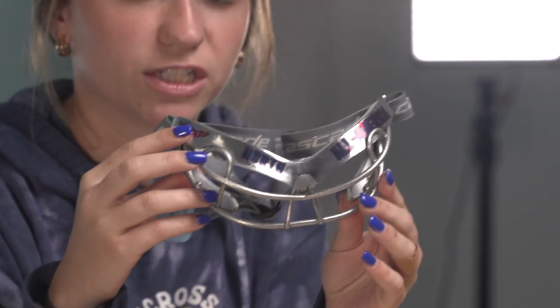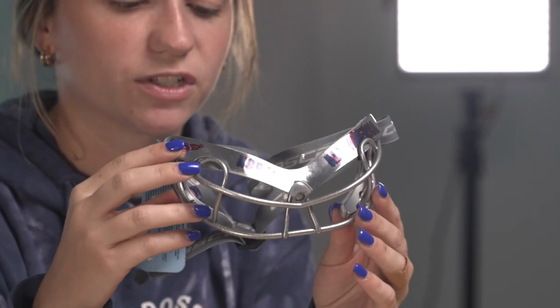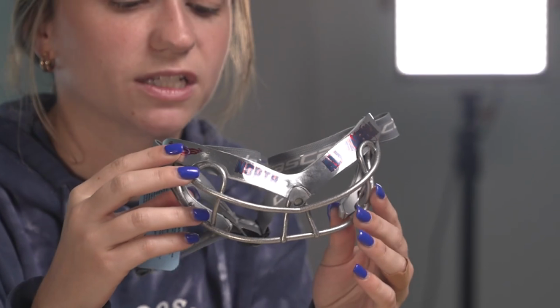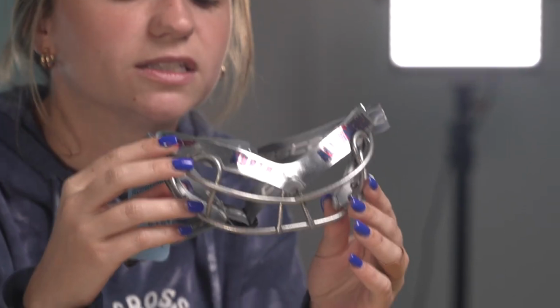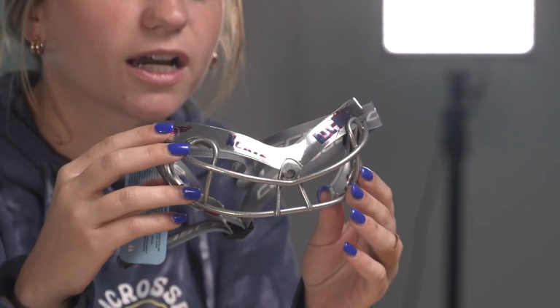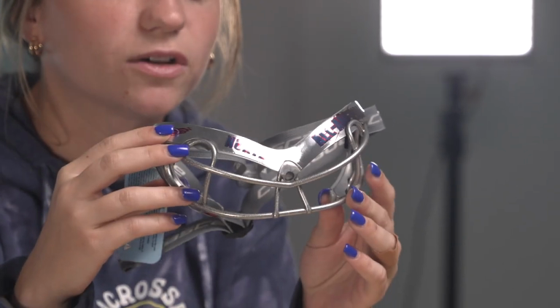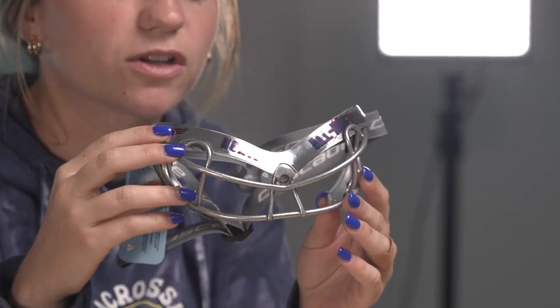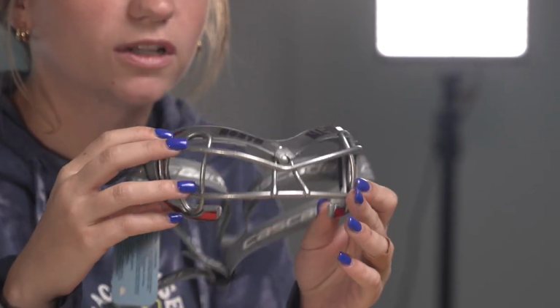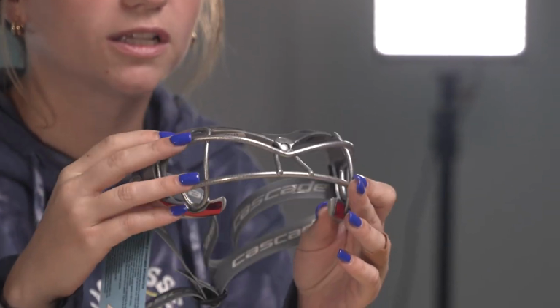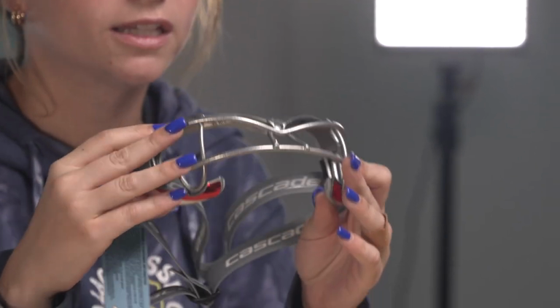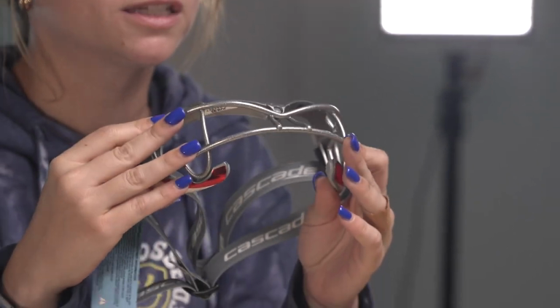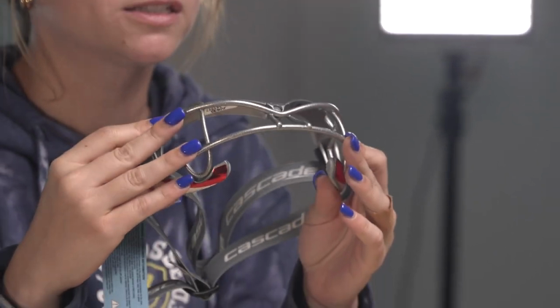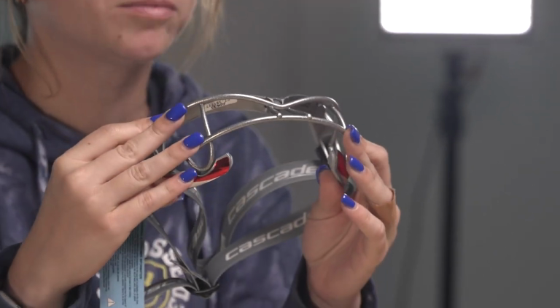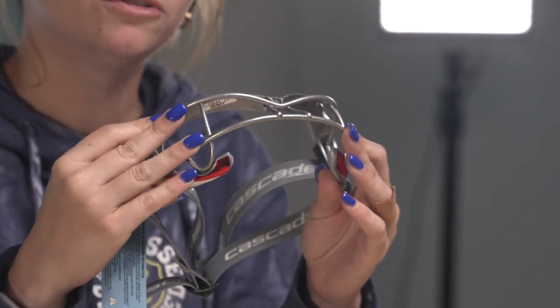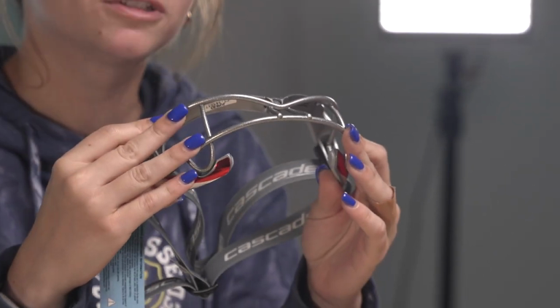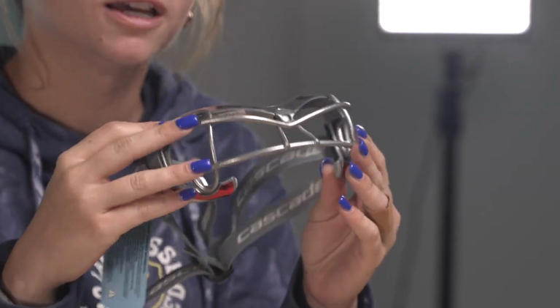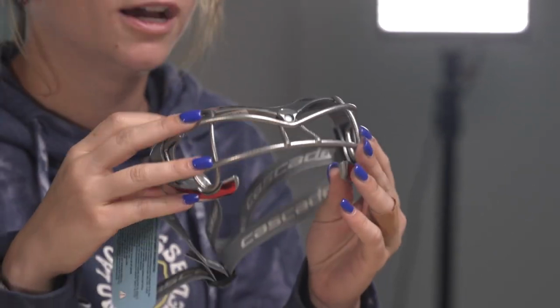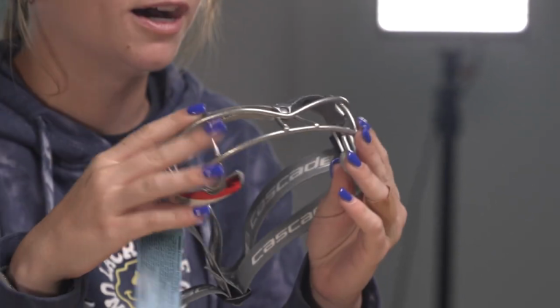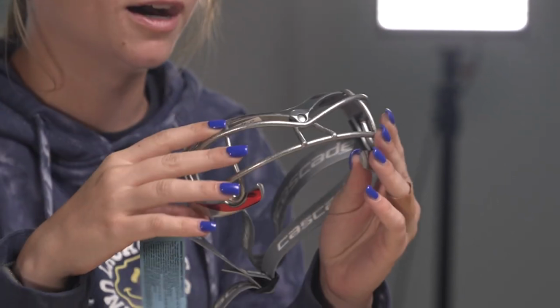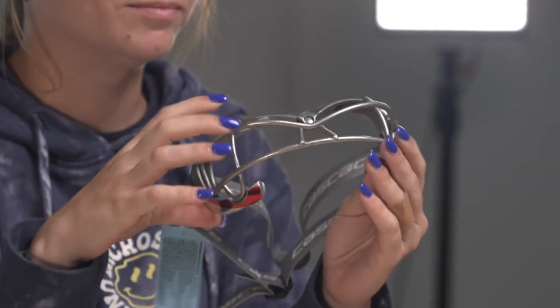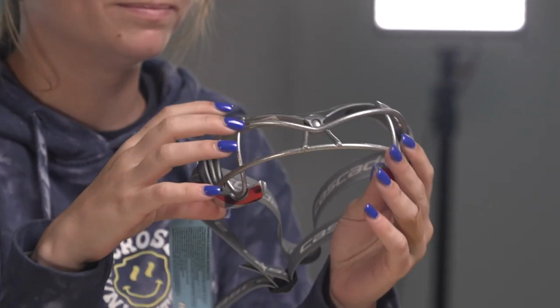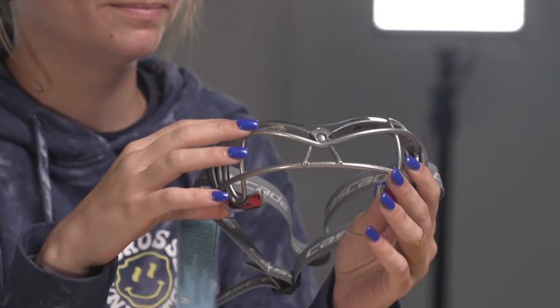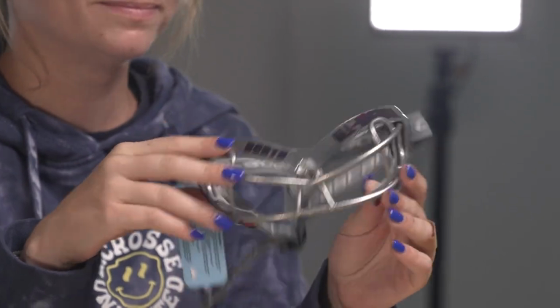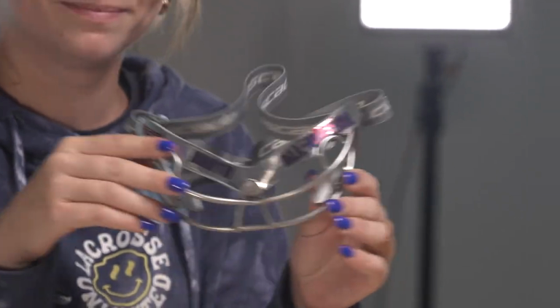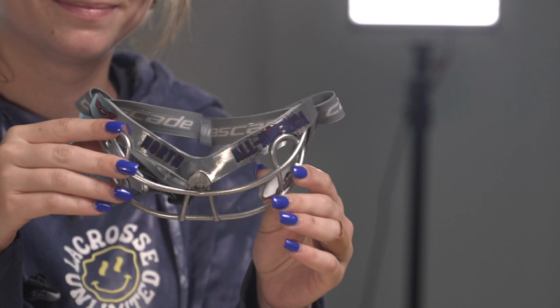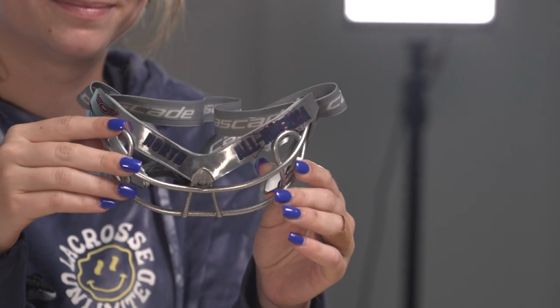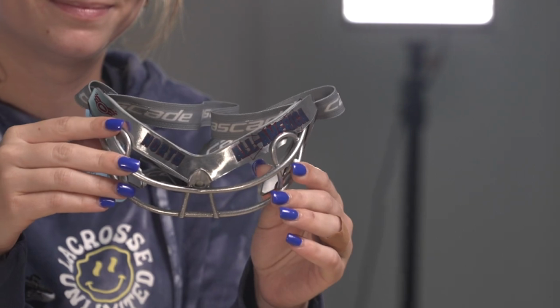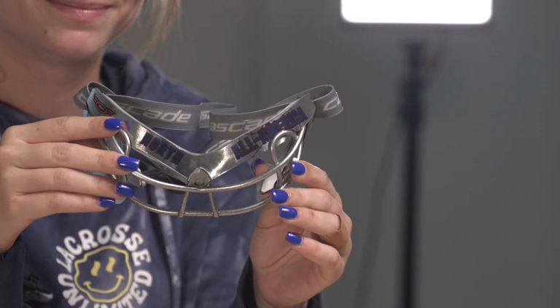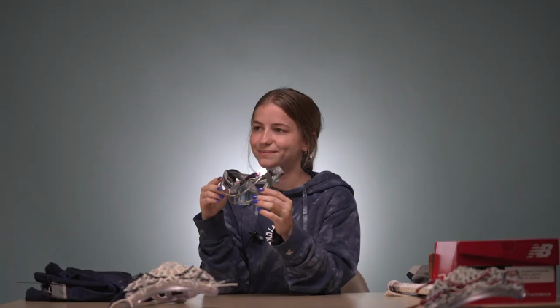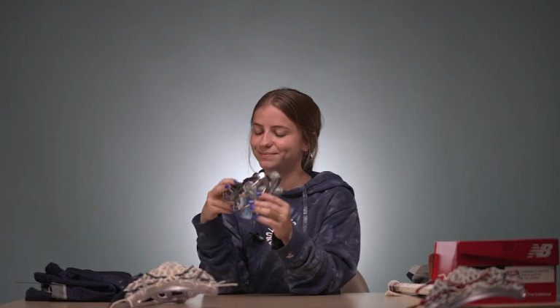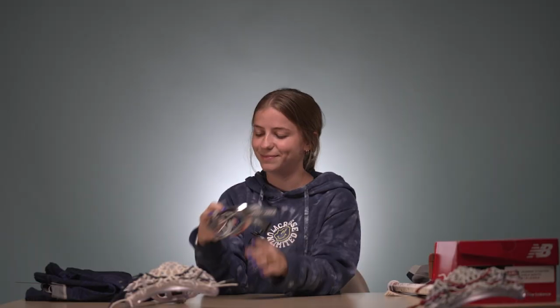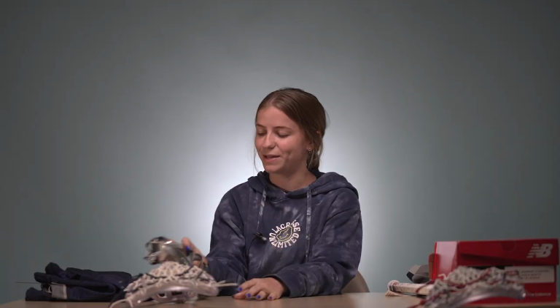They're also getting Cascade goggles with some awesome decals on here. I've actually never seen decals on them like this up close — amazing.